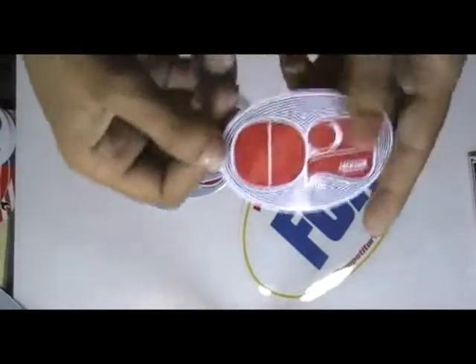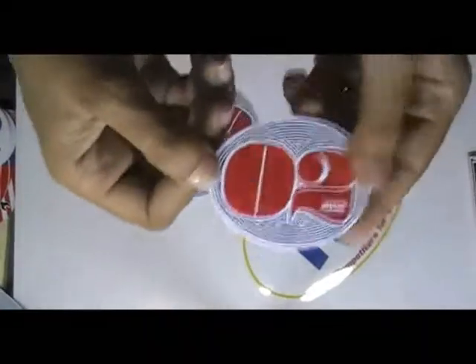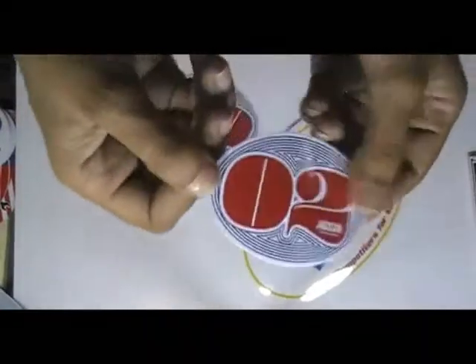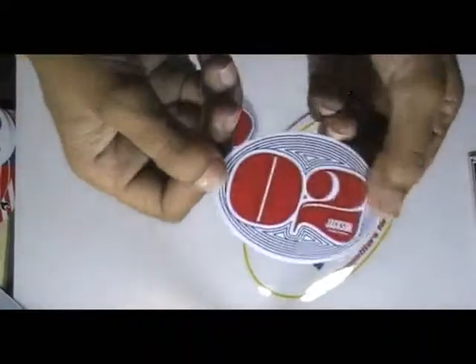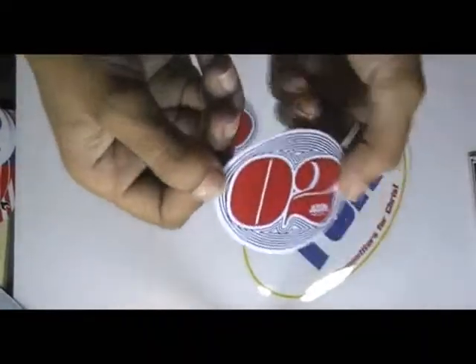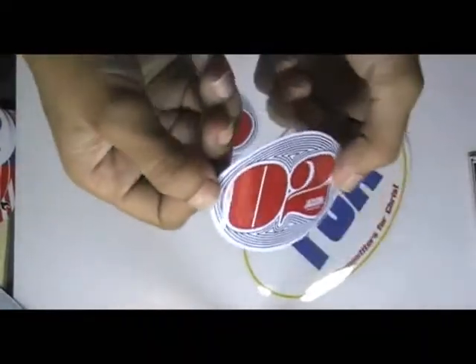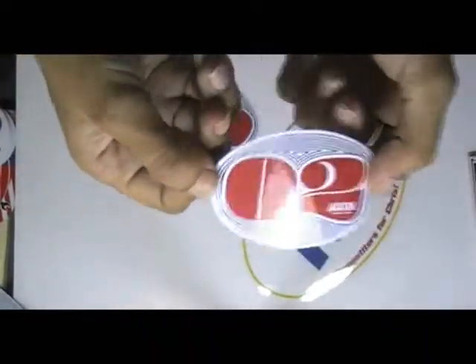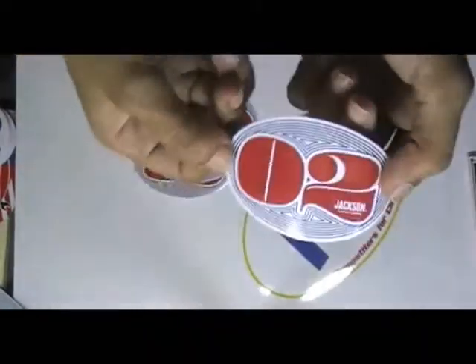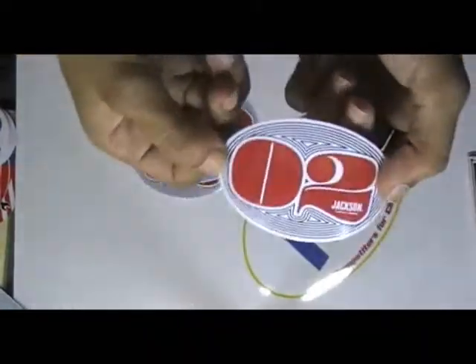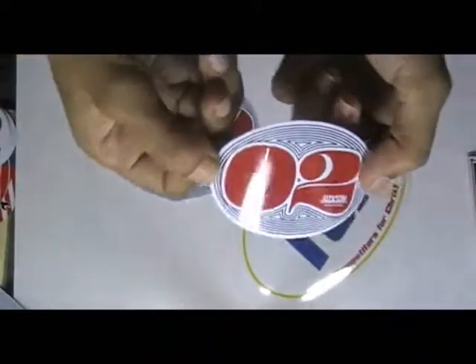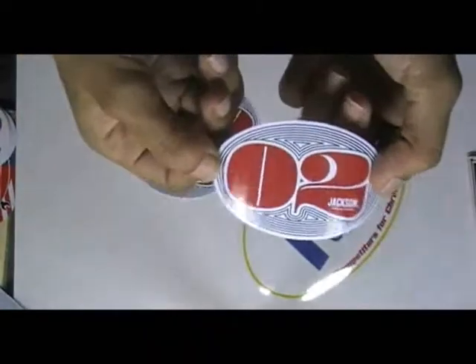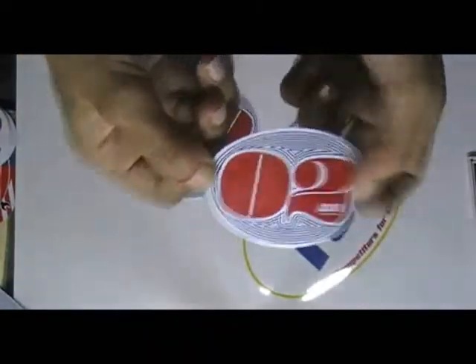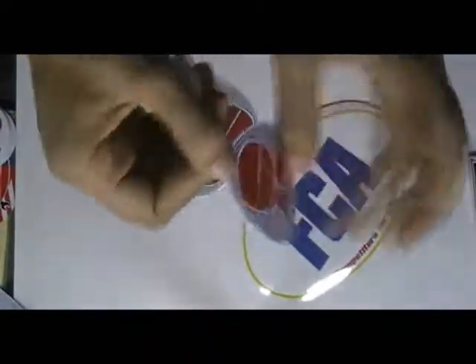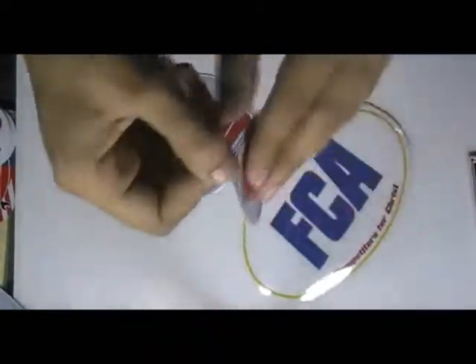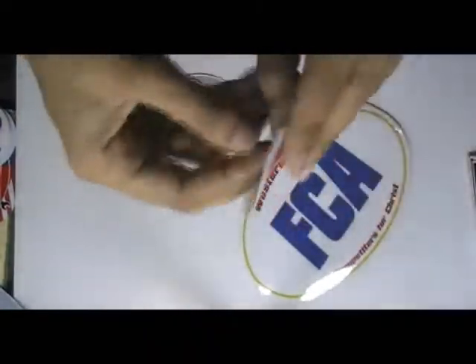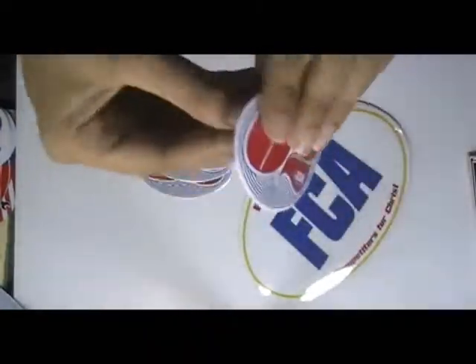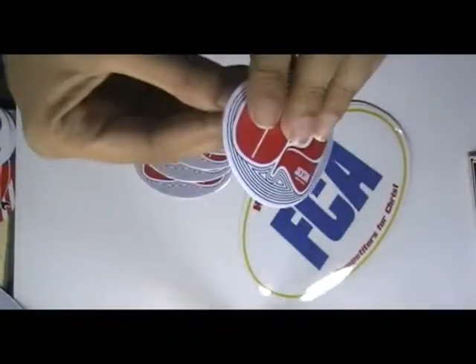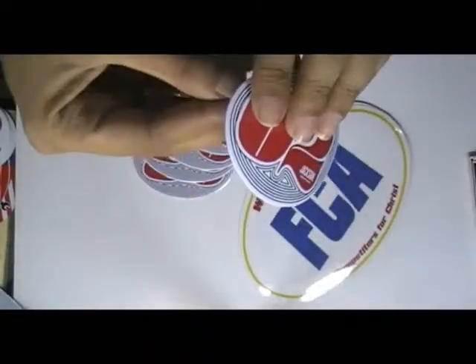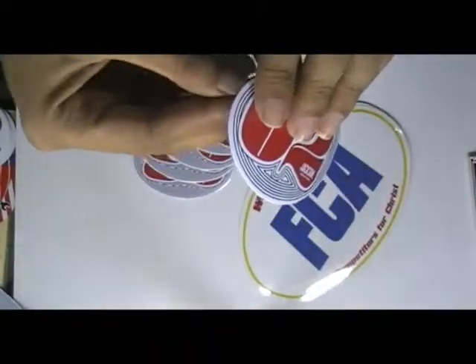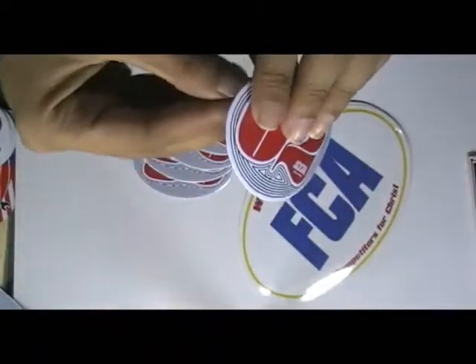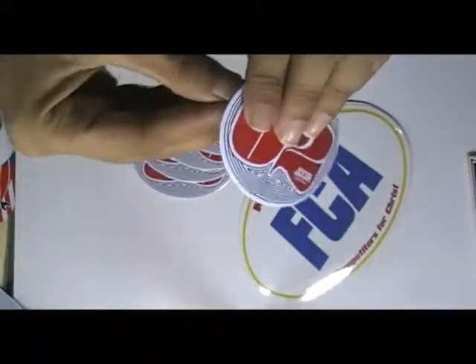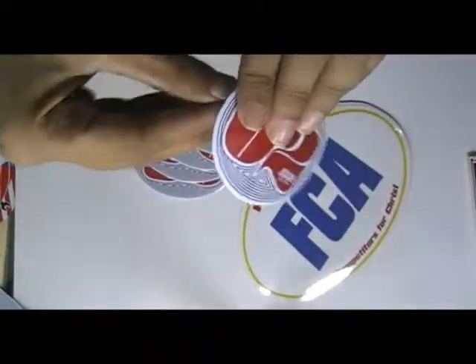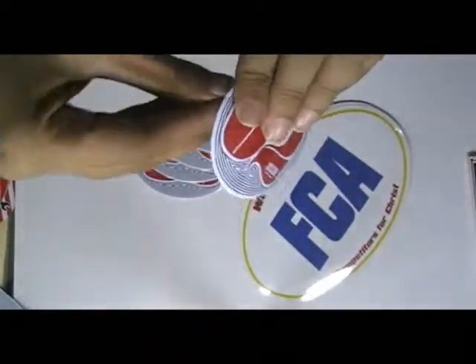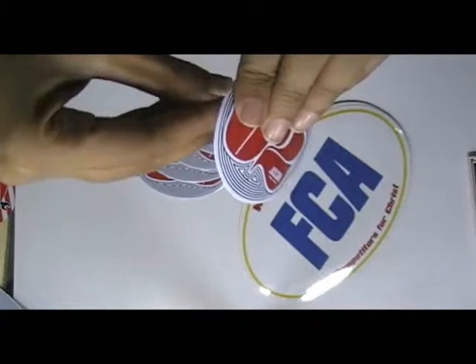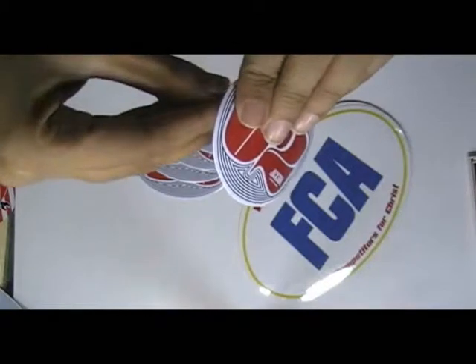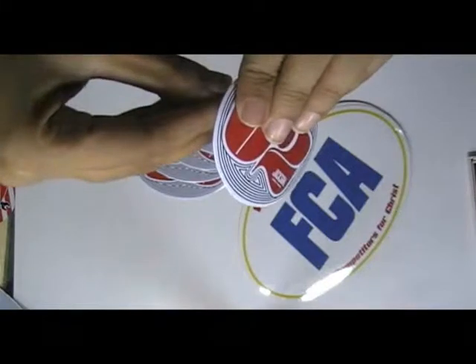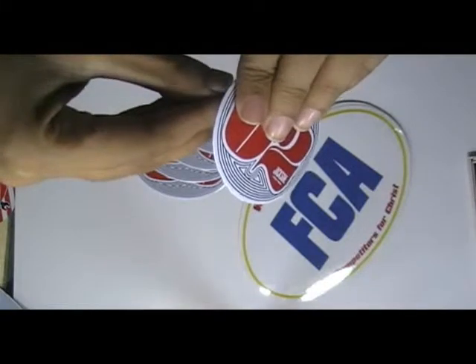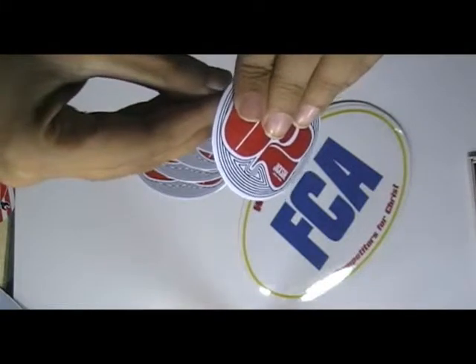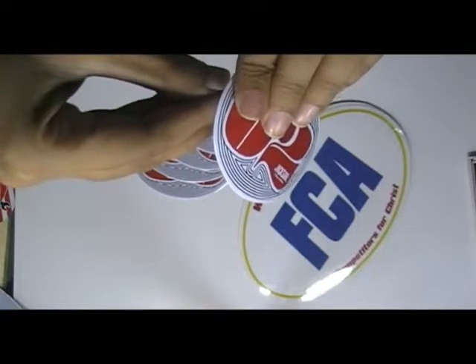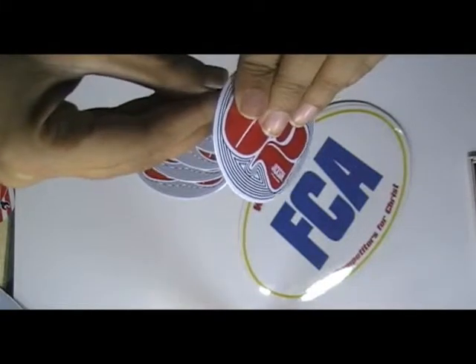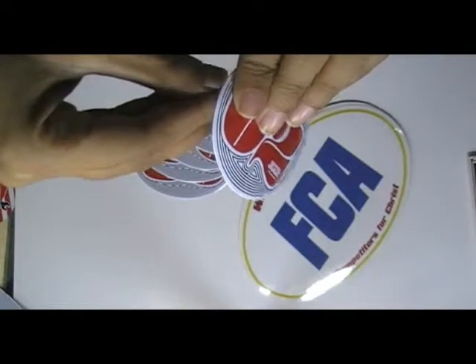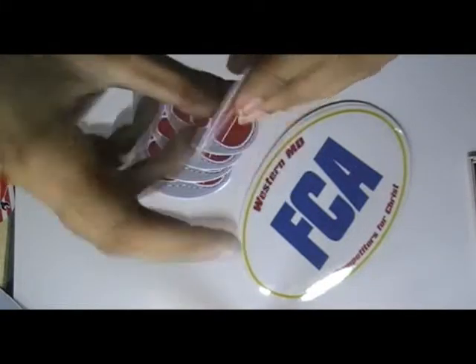It is shine gloss laminated — you can either have it with matte lamination.